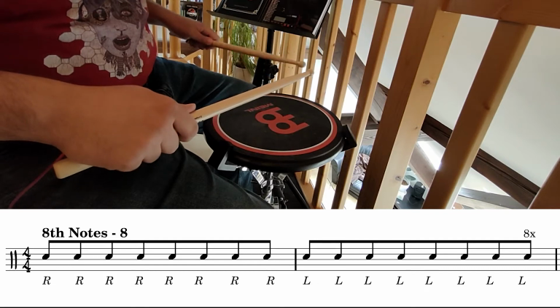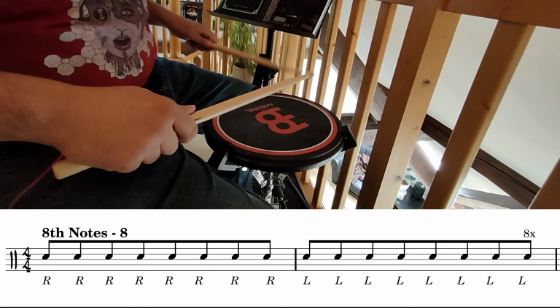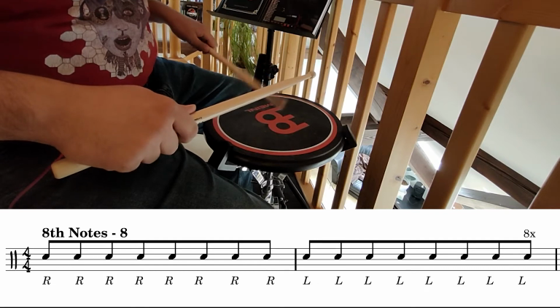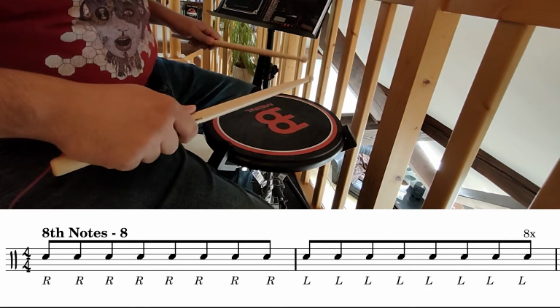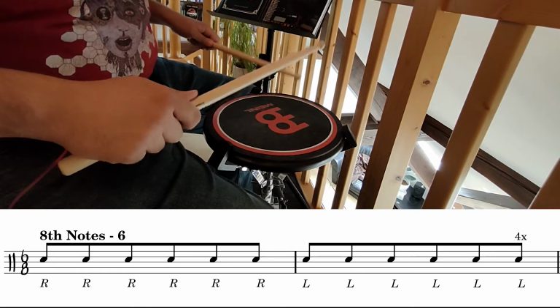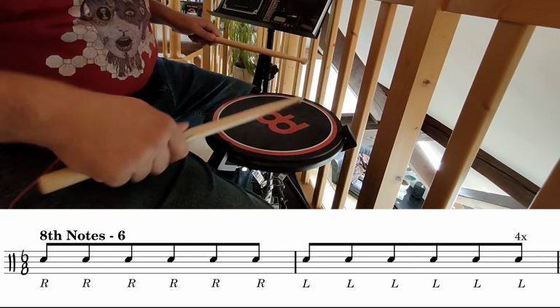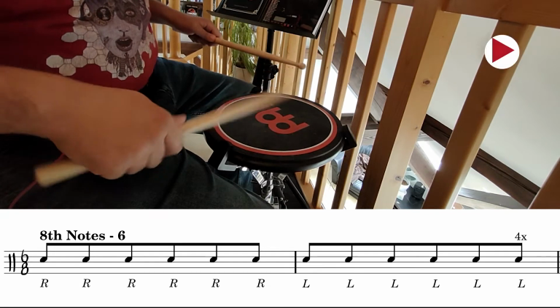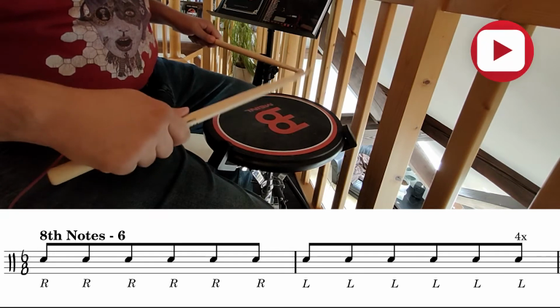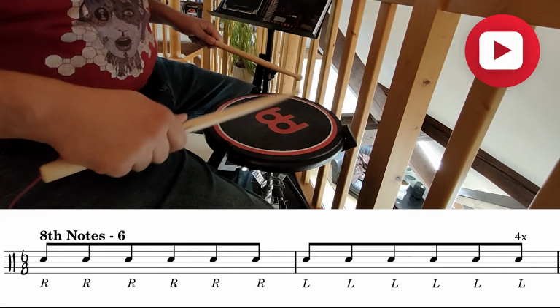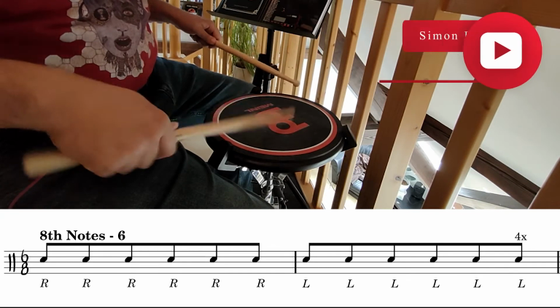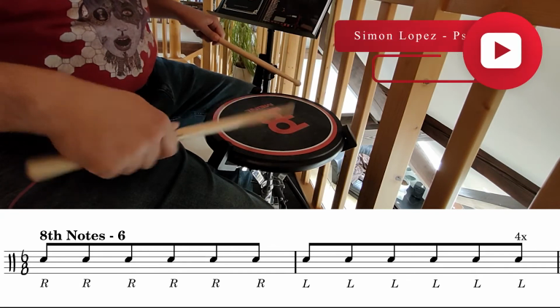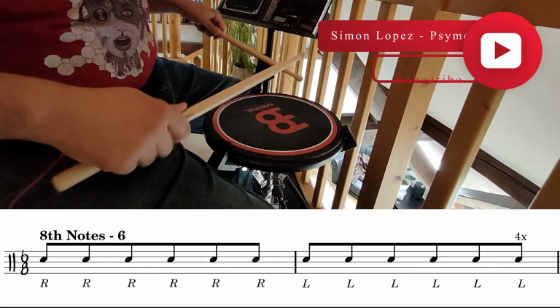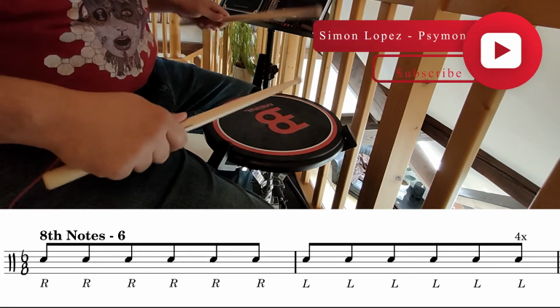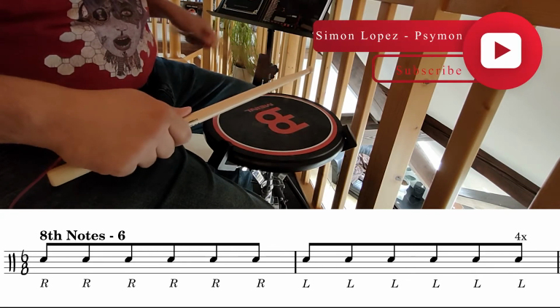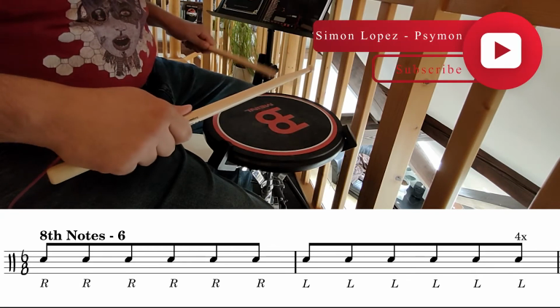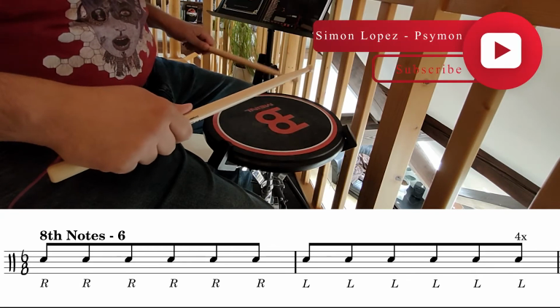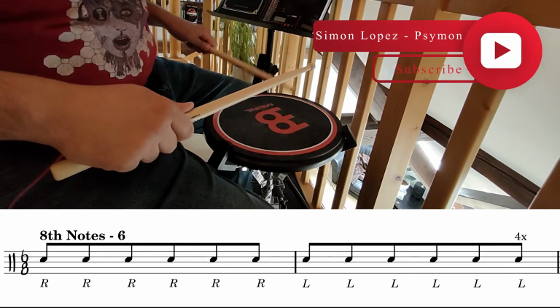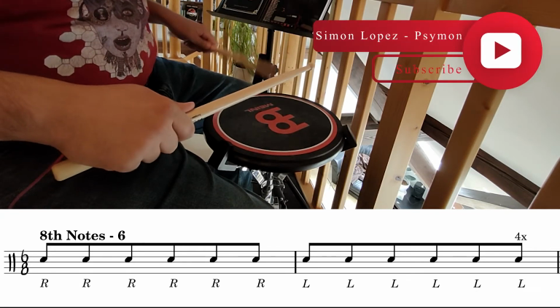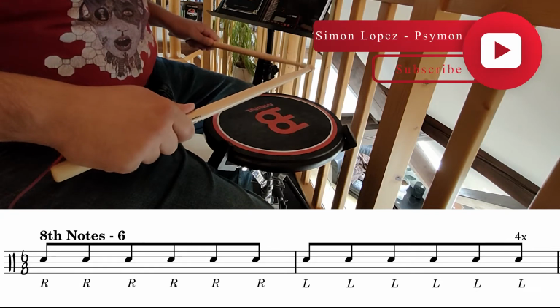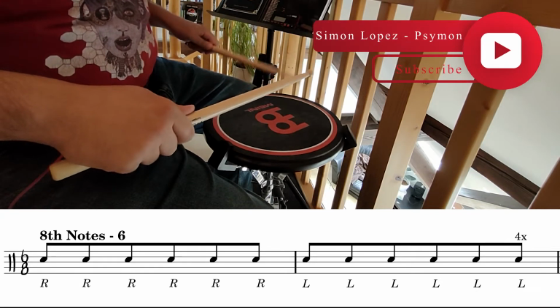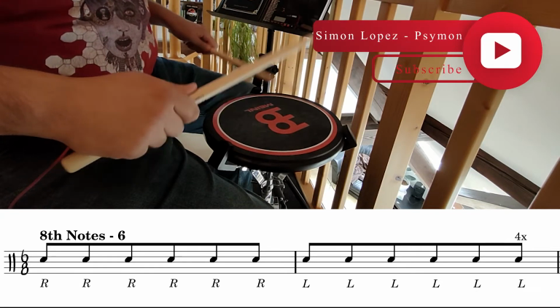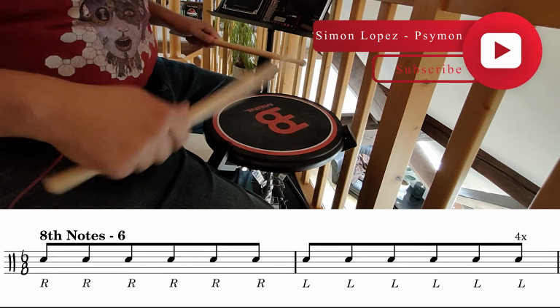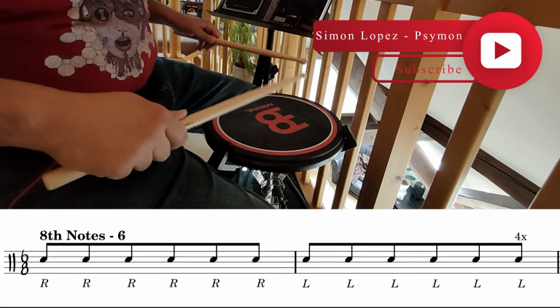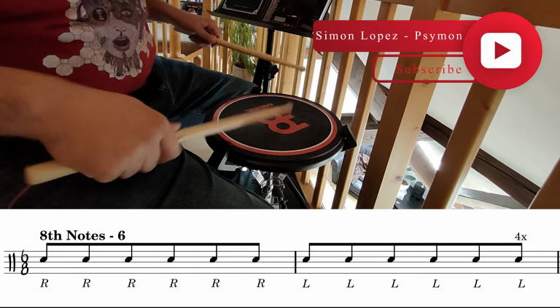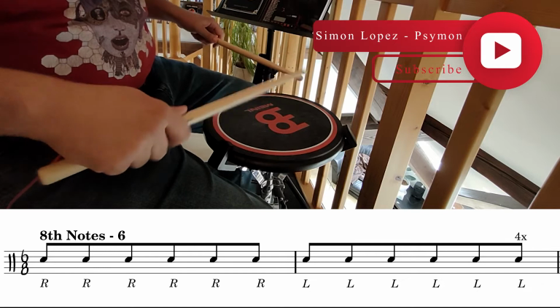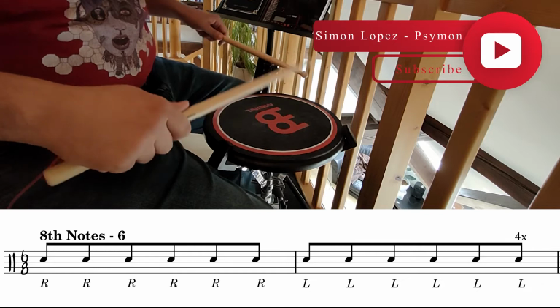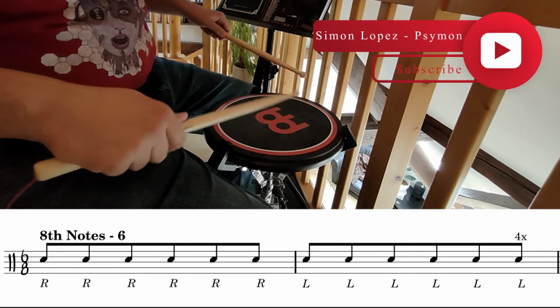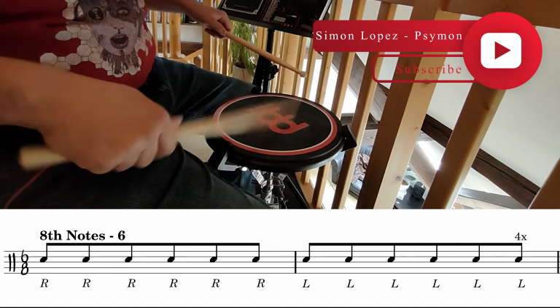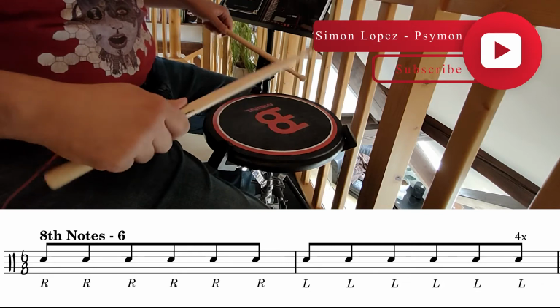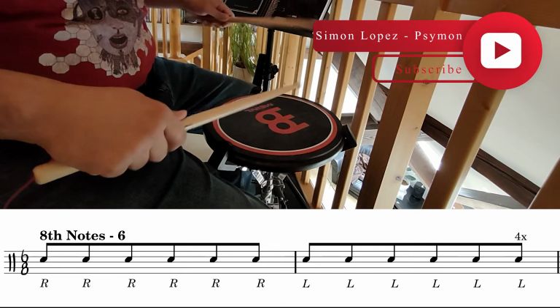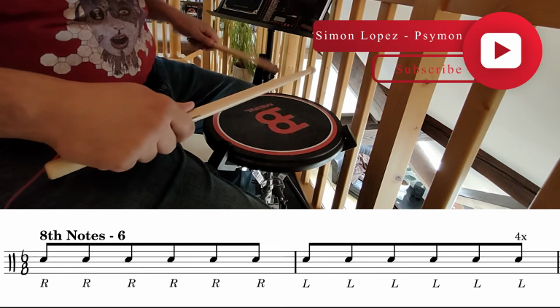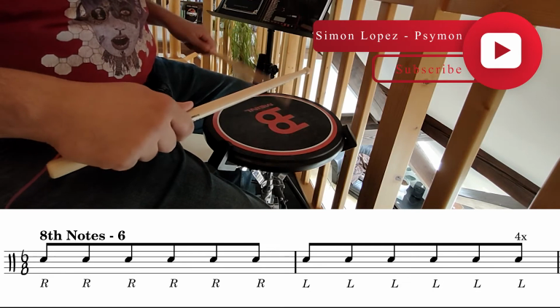Six, right, four, five, six, left, four, five, six, right, left.